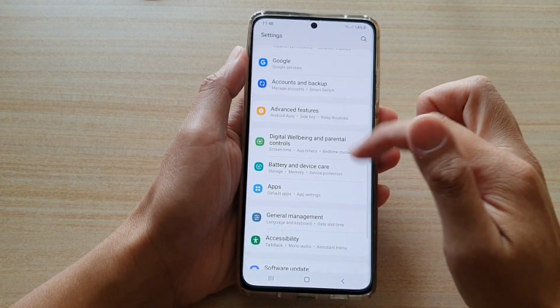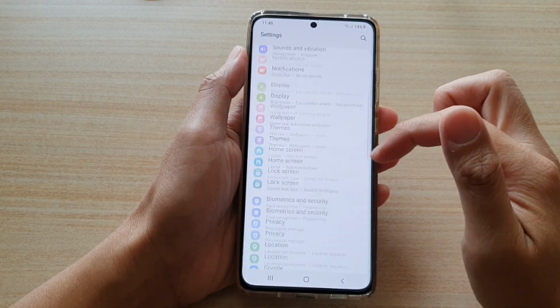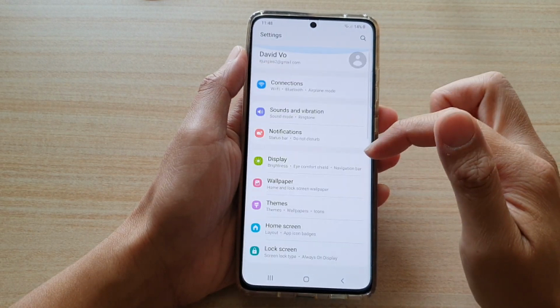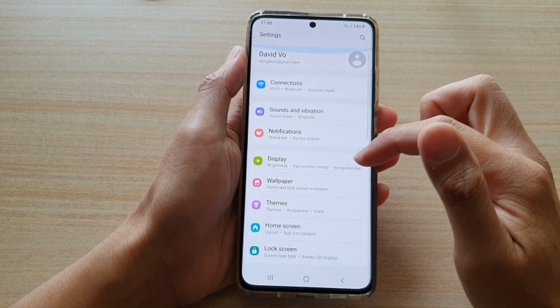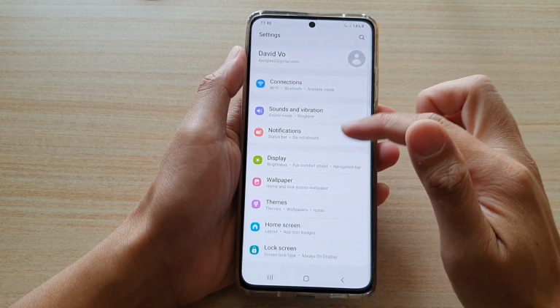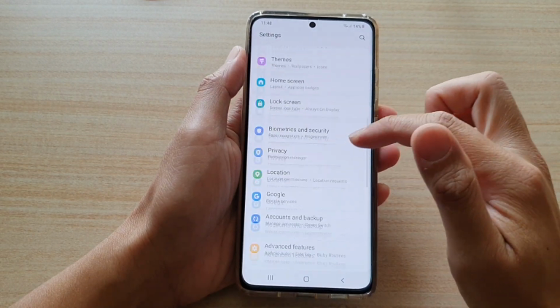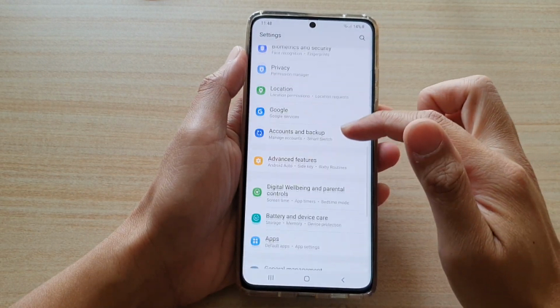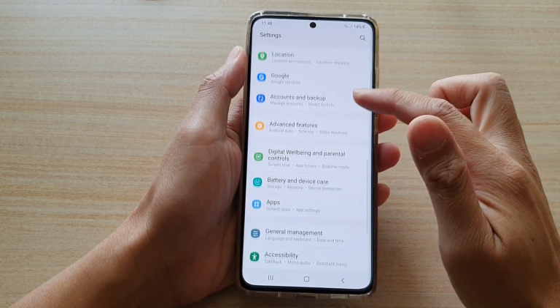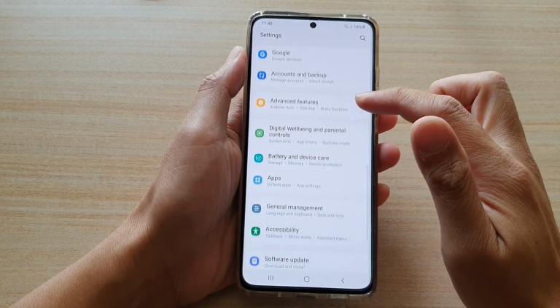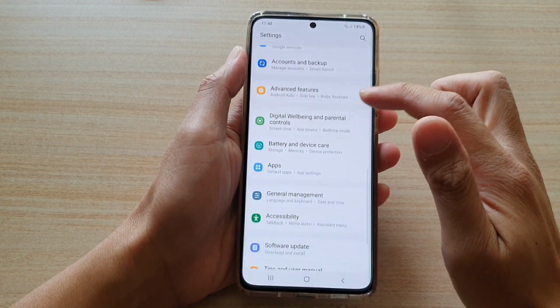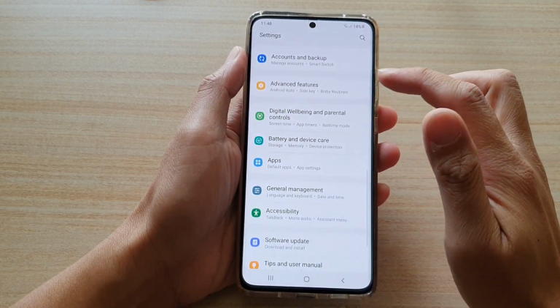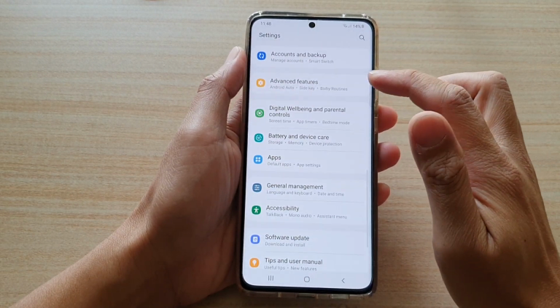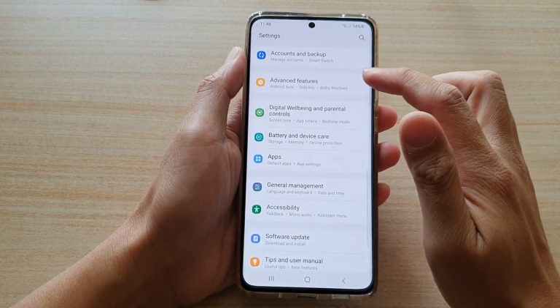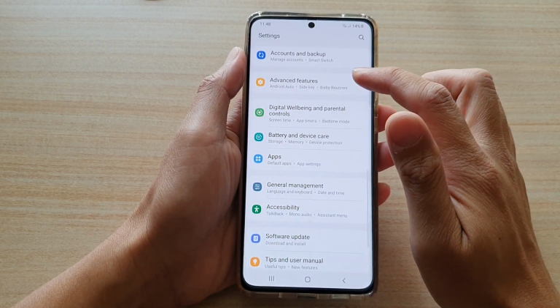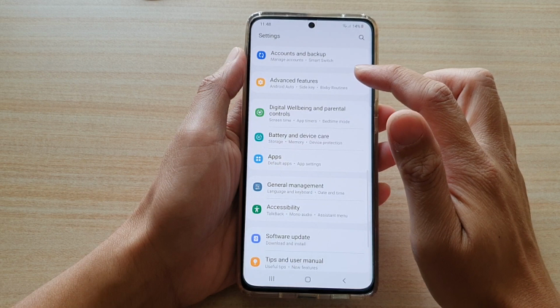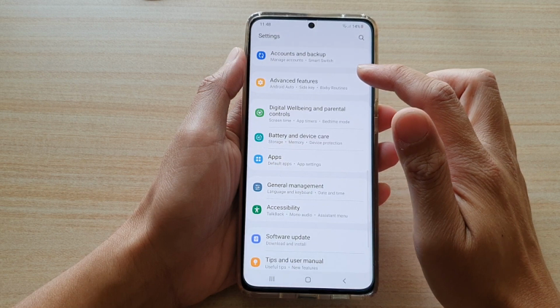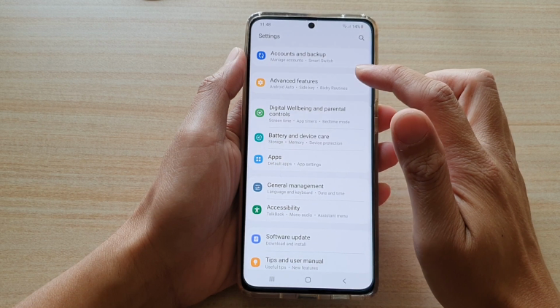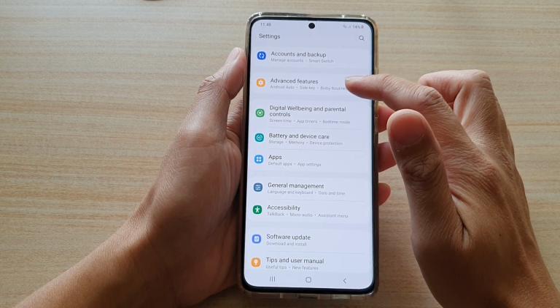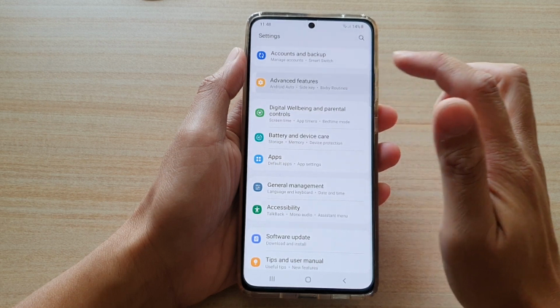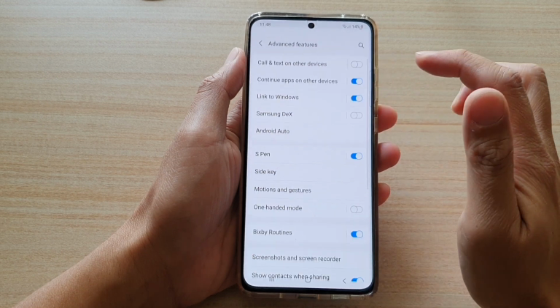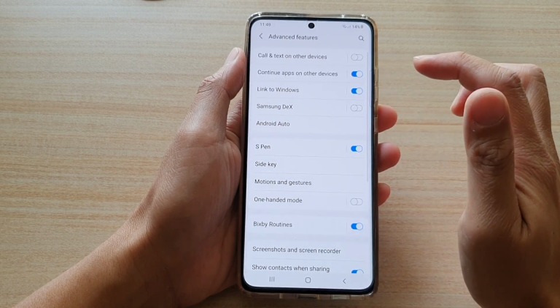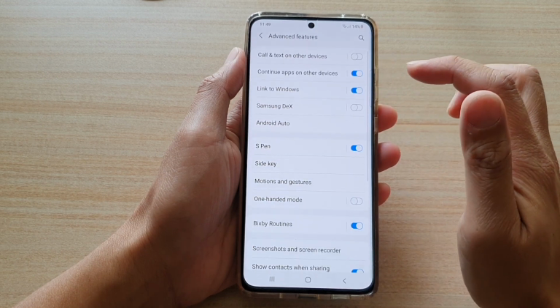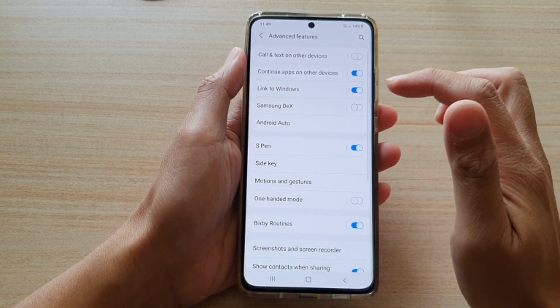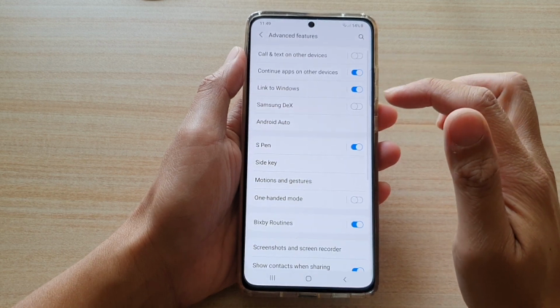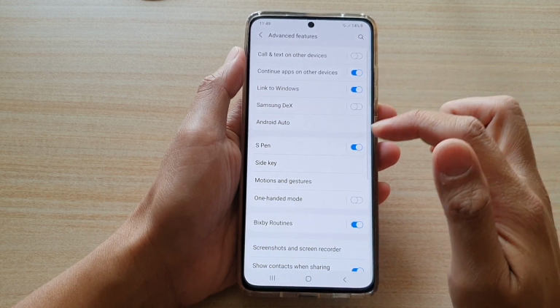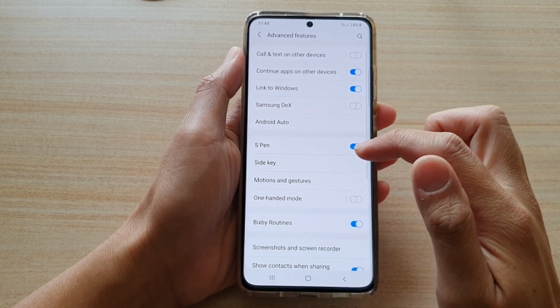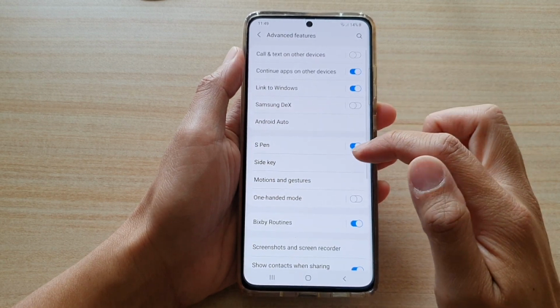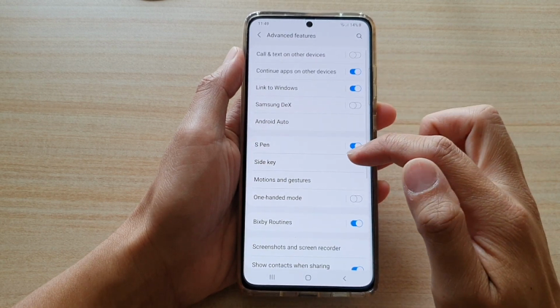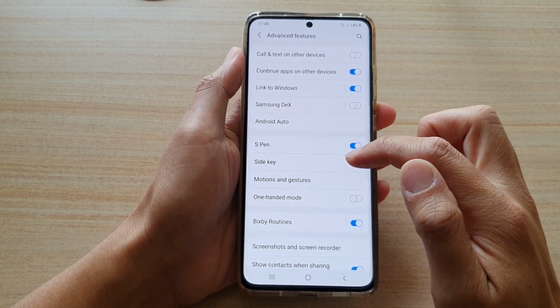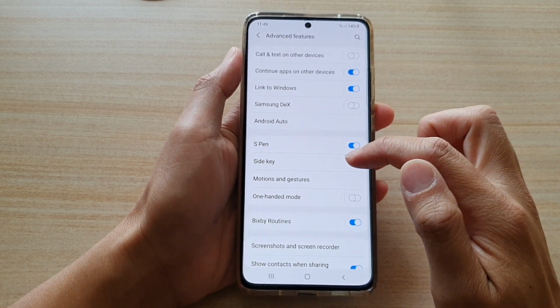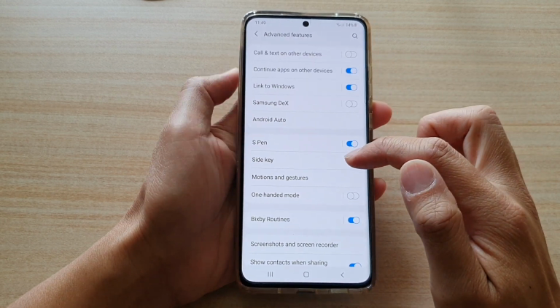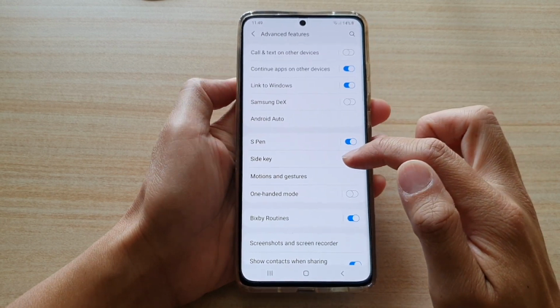In here, go down and tap on Advanced Features, then tap on Side Key.